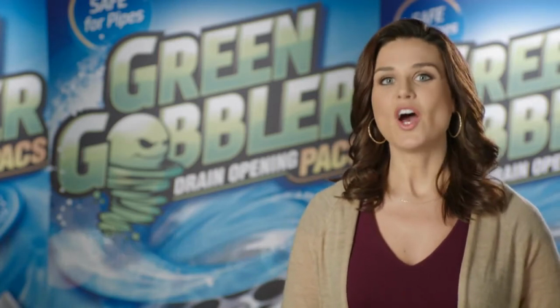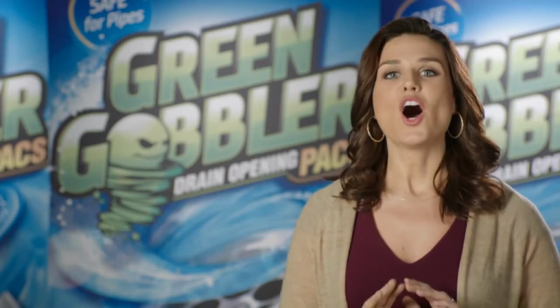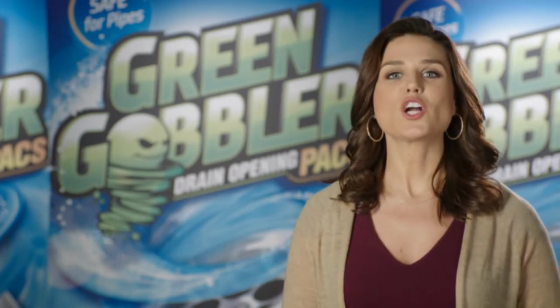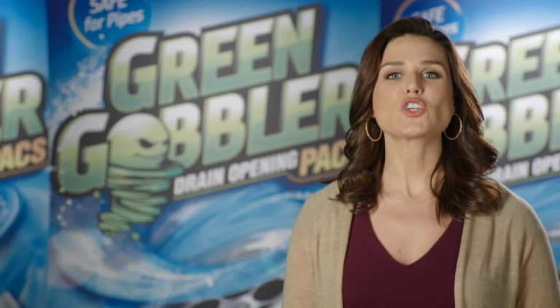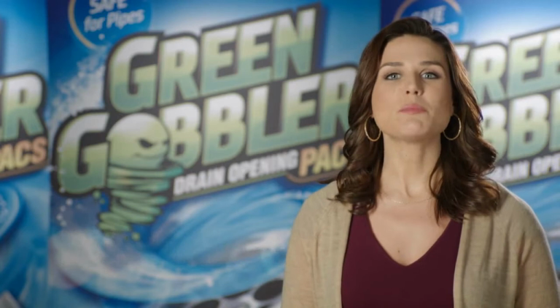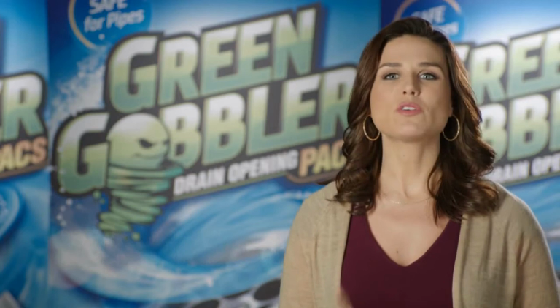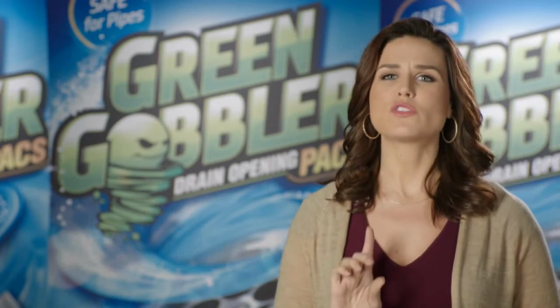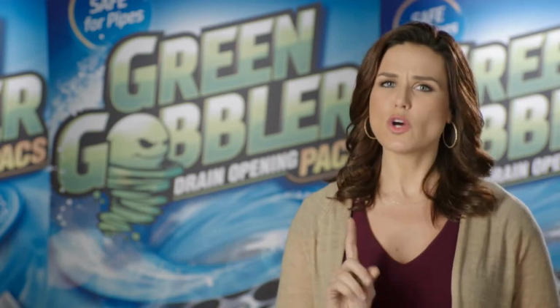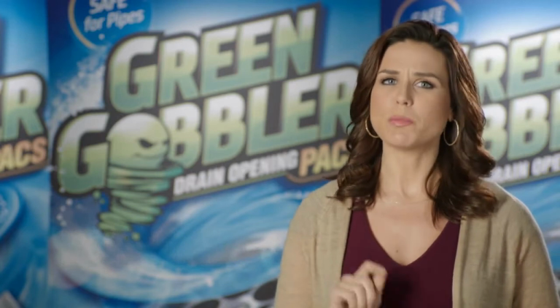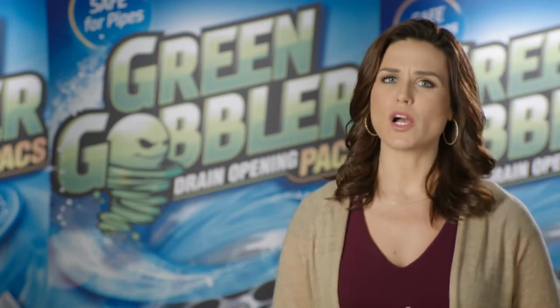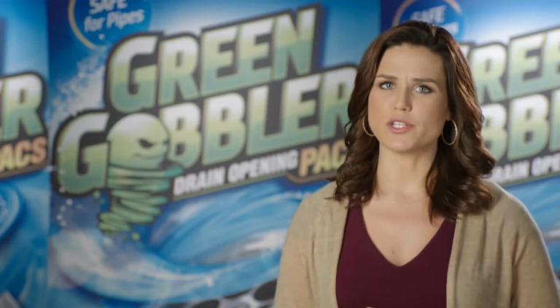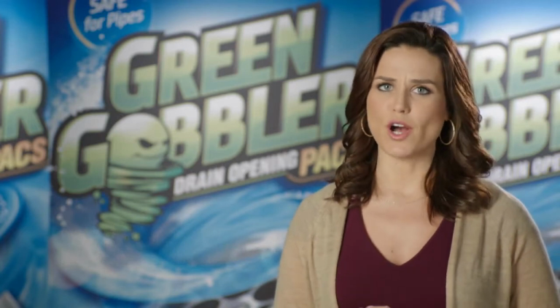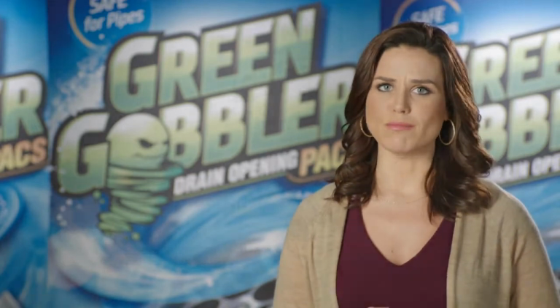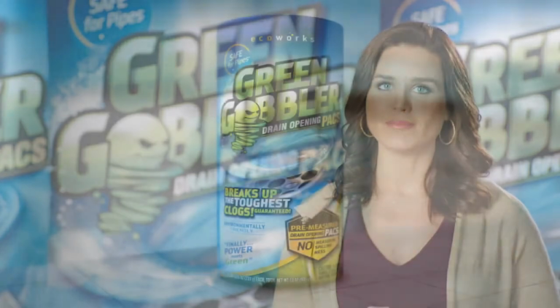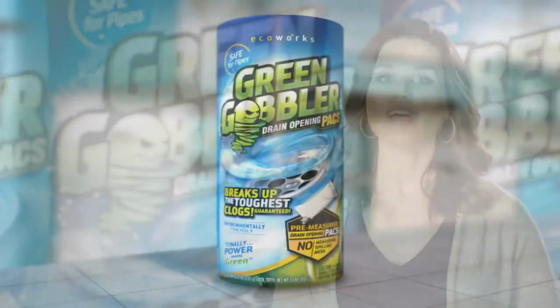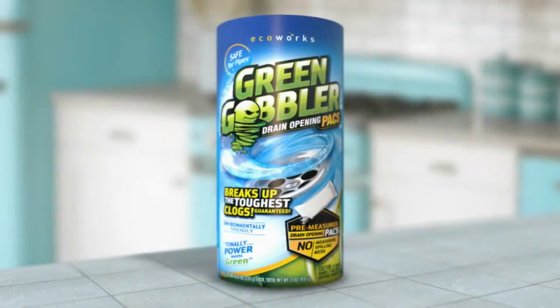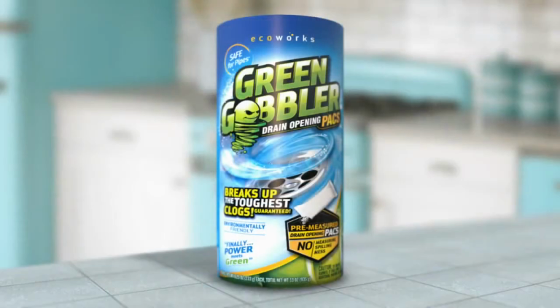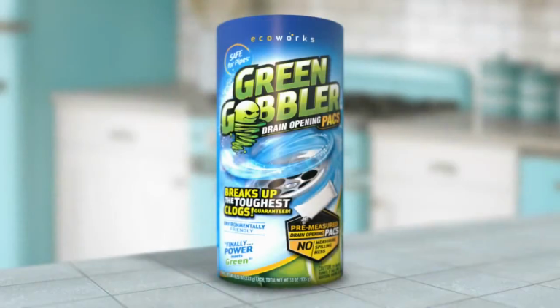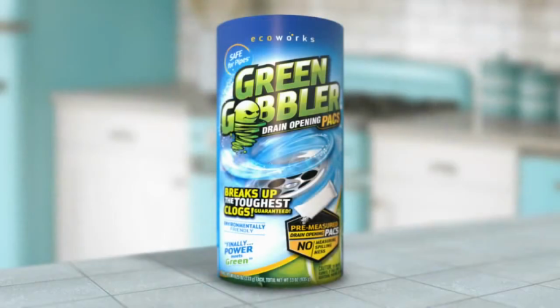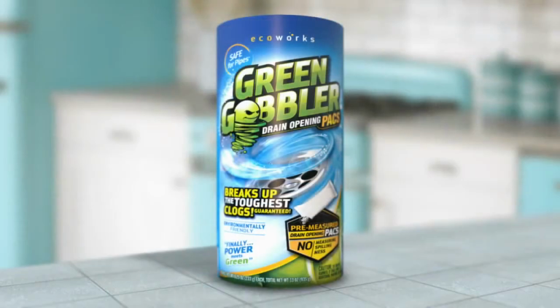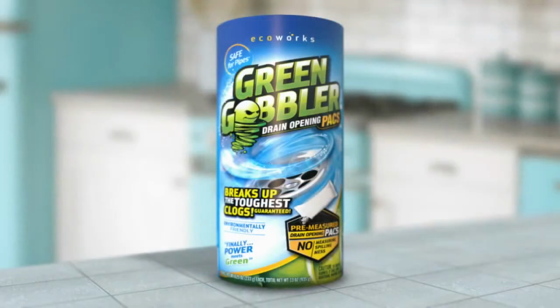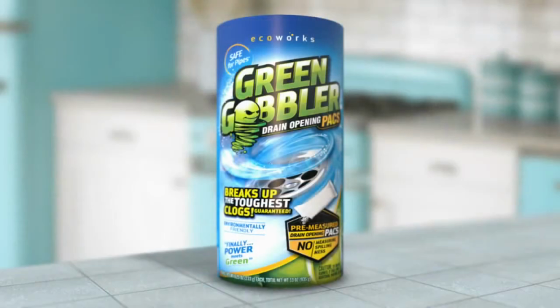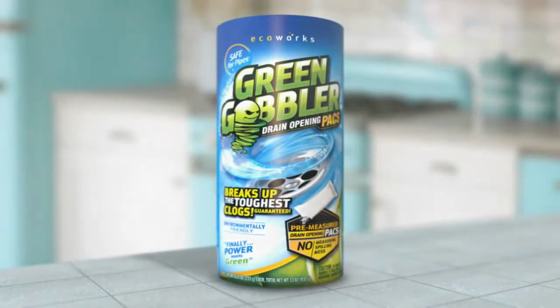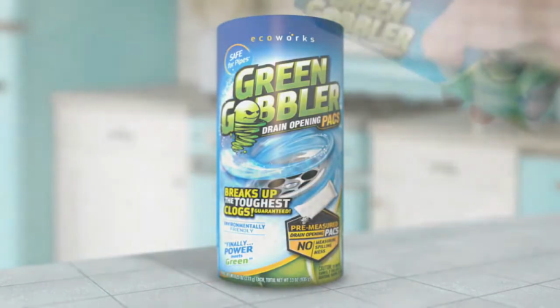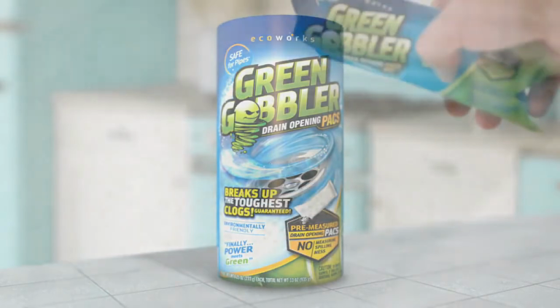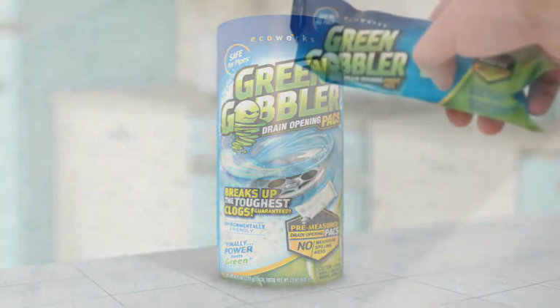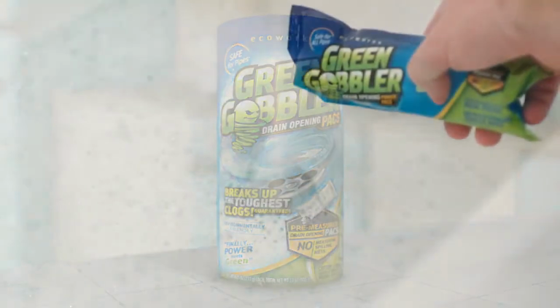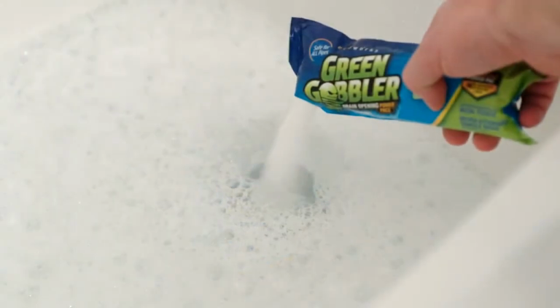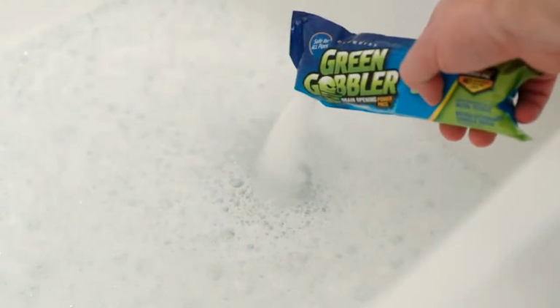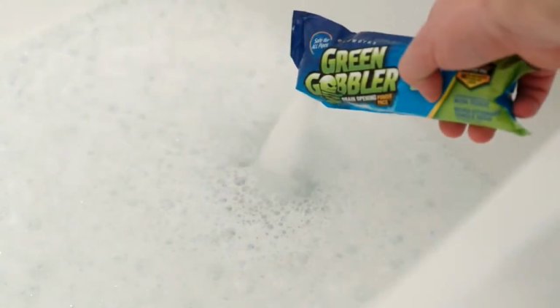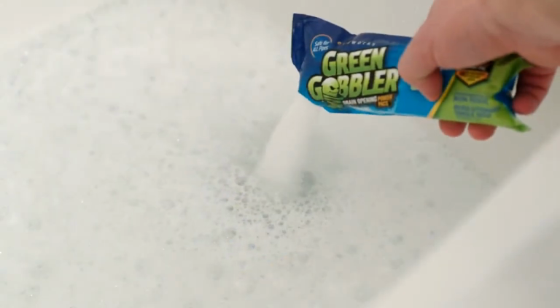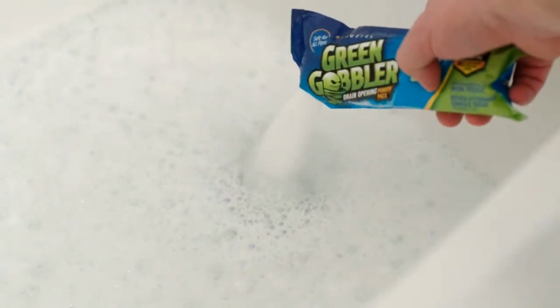Harsh chemicals don't belong in your home. Powerful, environmentally safe — Green Gobbler does.